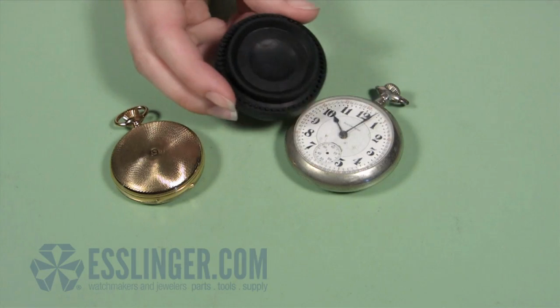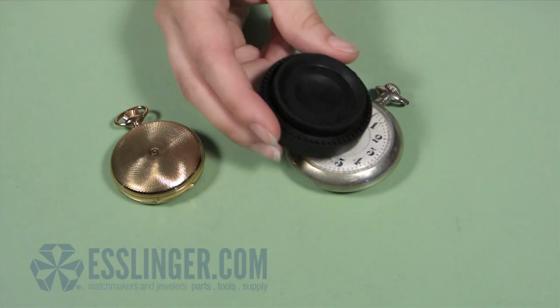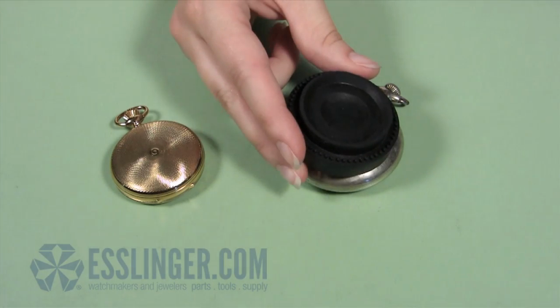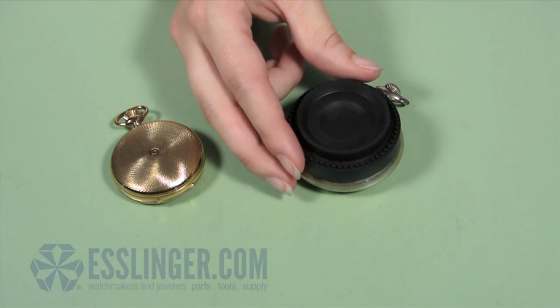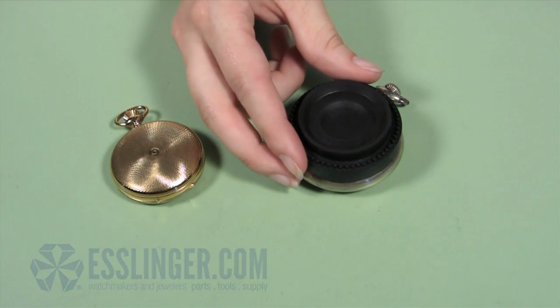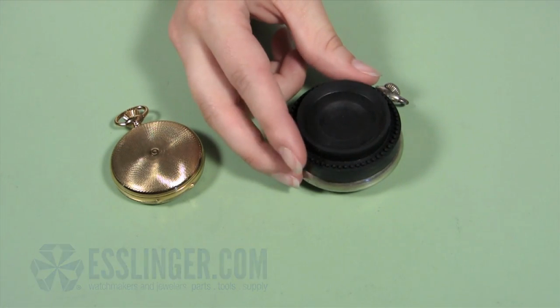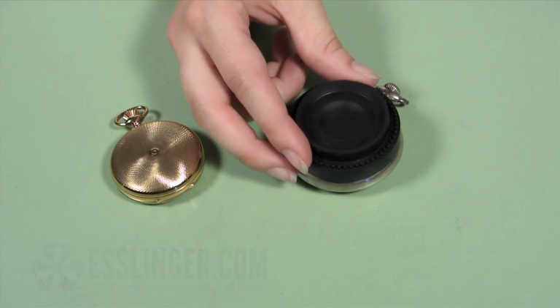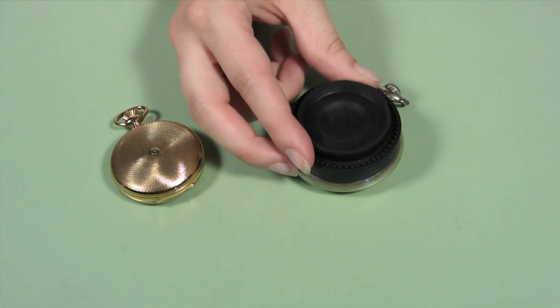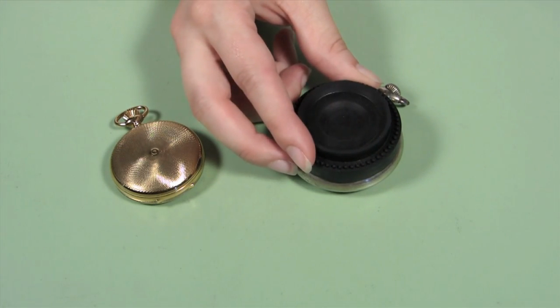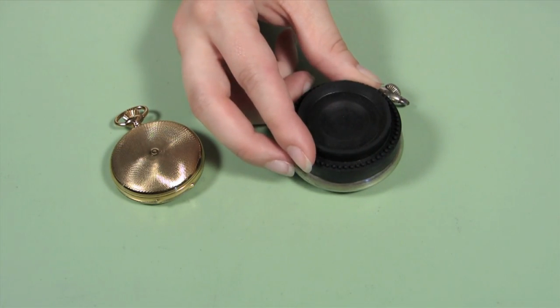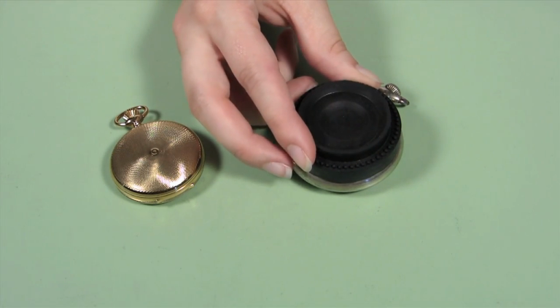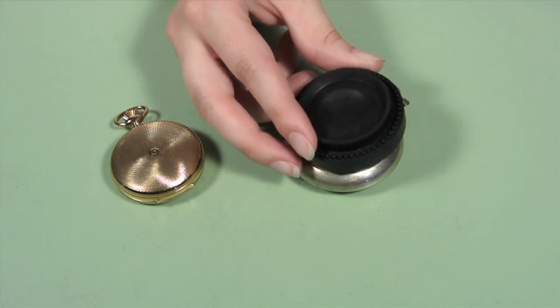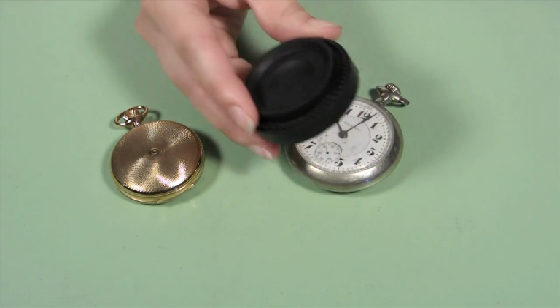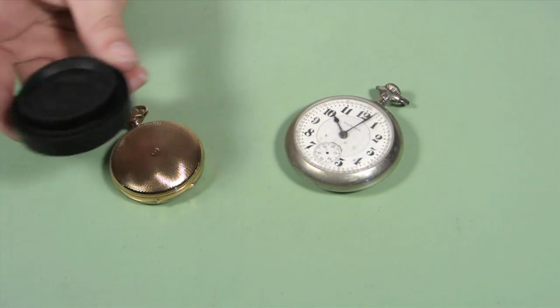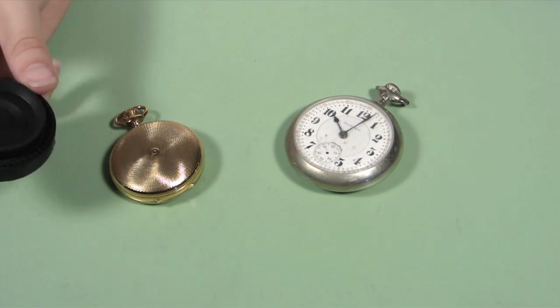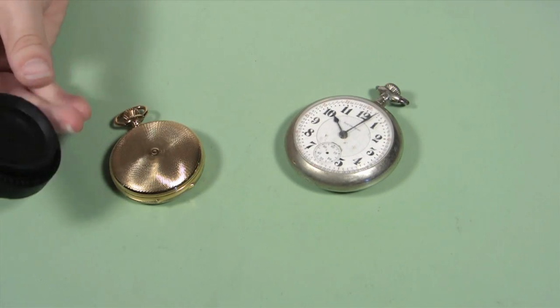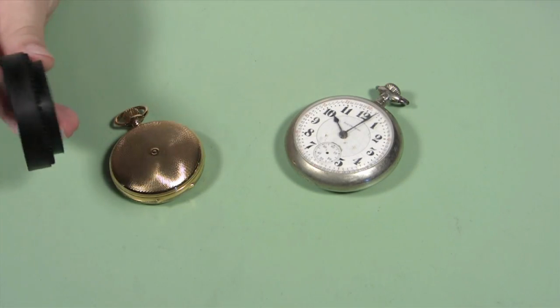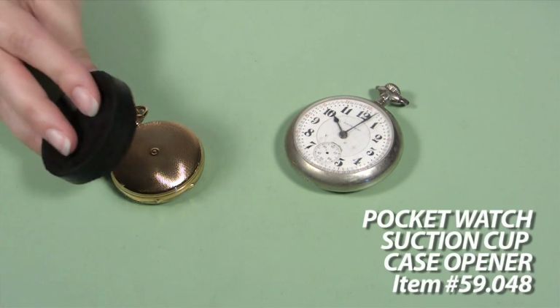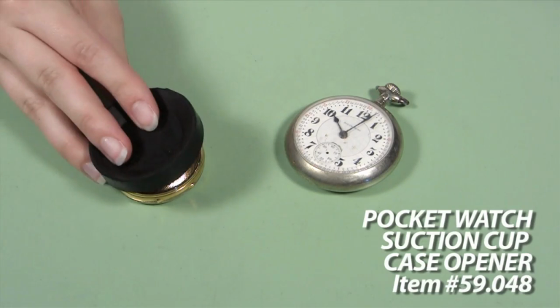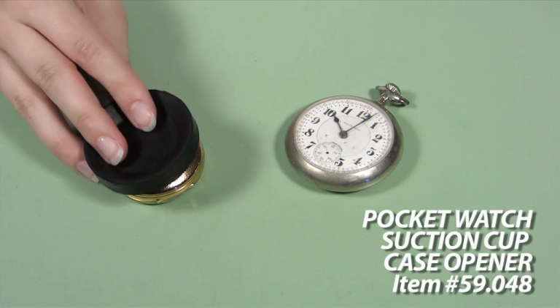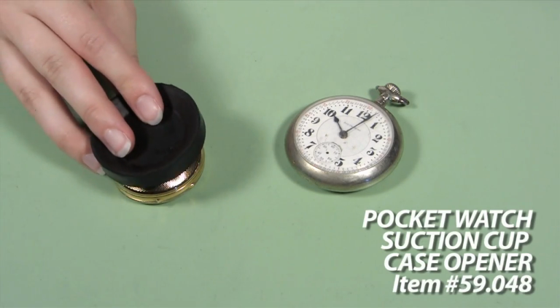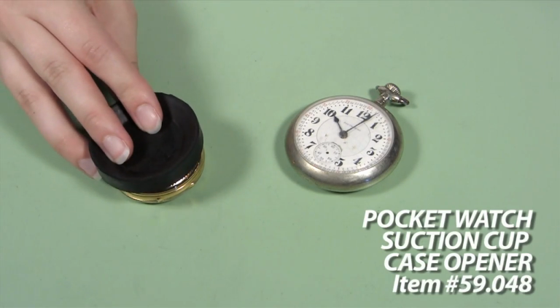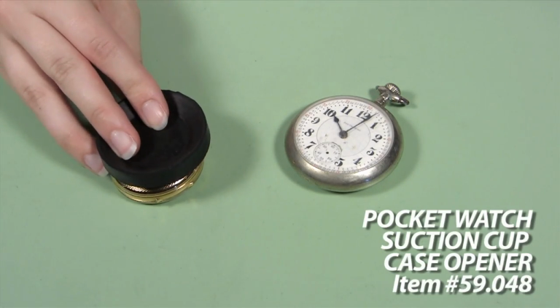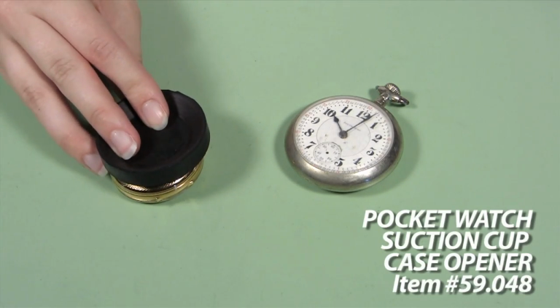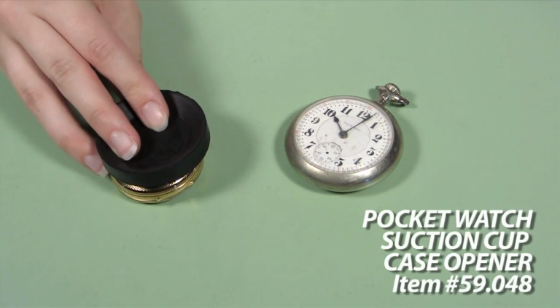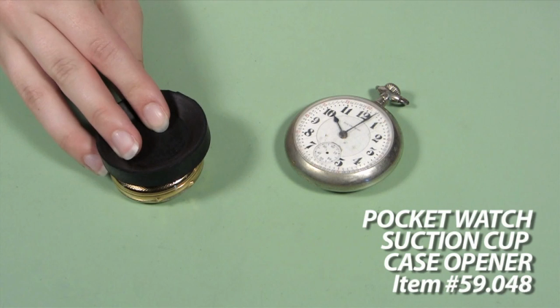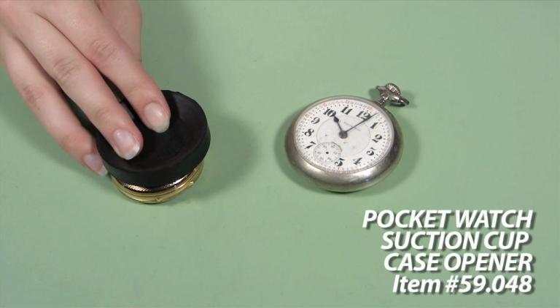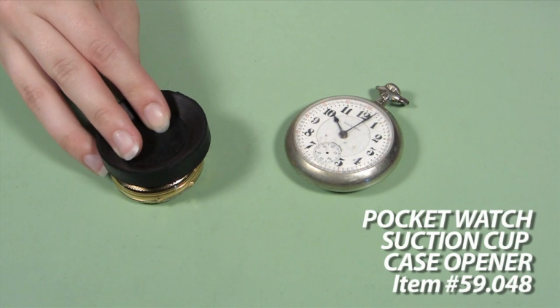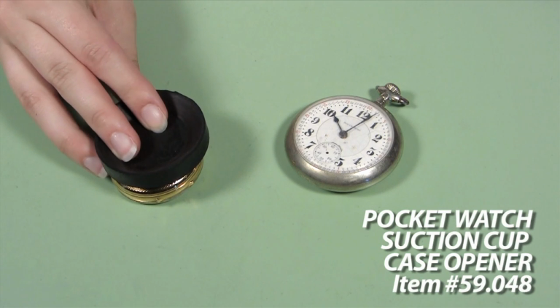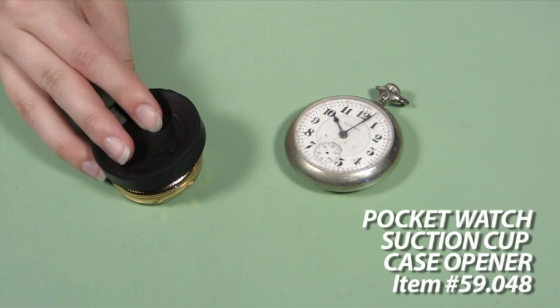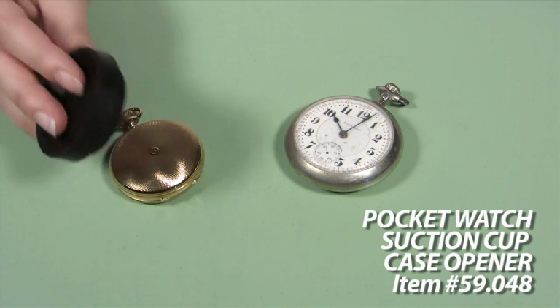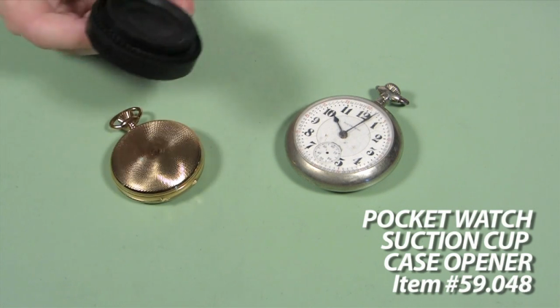This handy double-sided watch case opener can be used to open pocket watches size 0-18, as well as remove bezel covers.